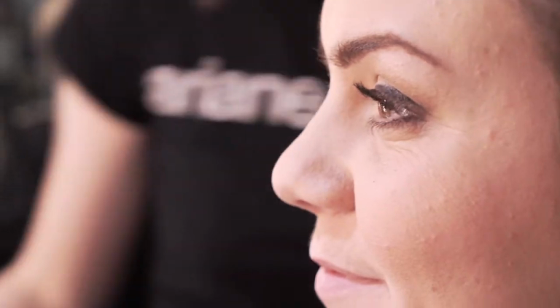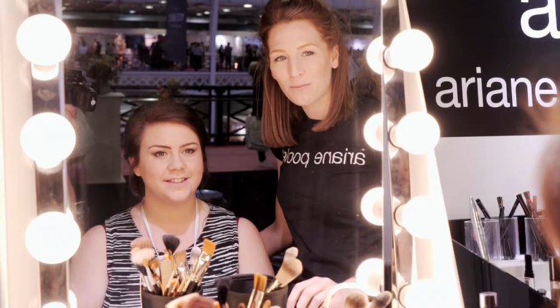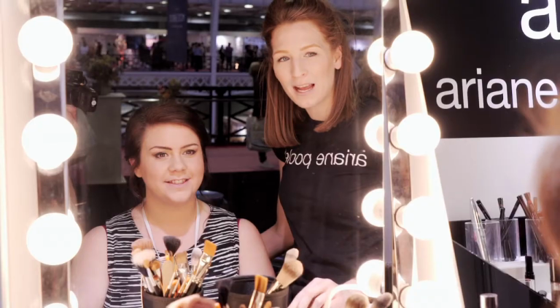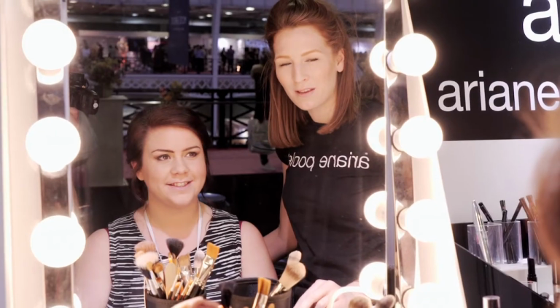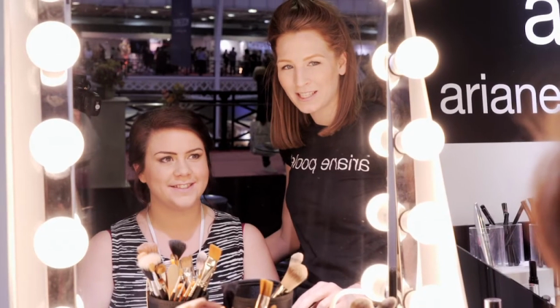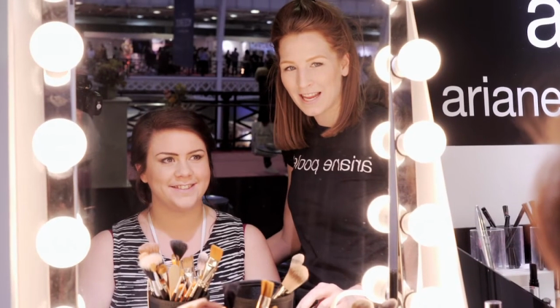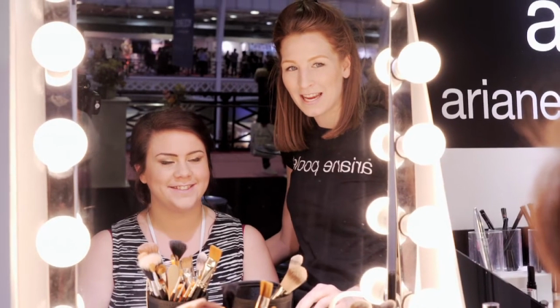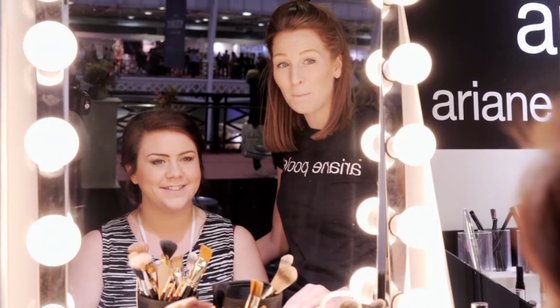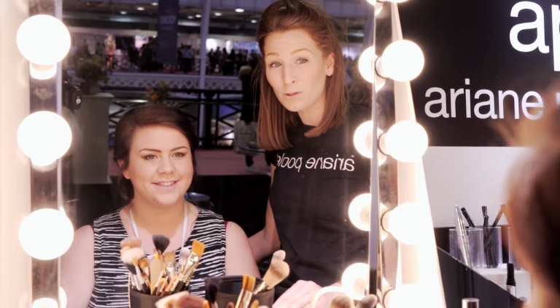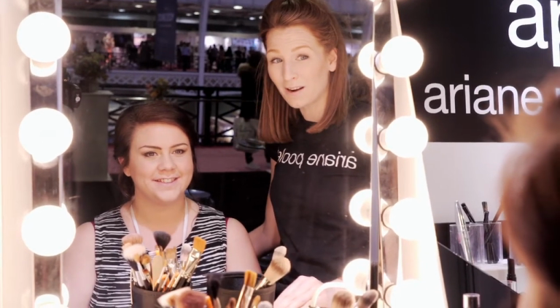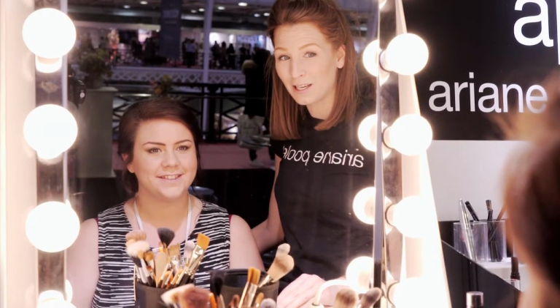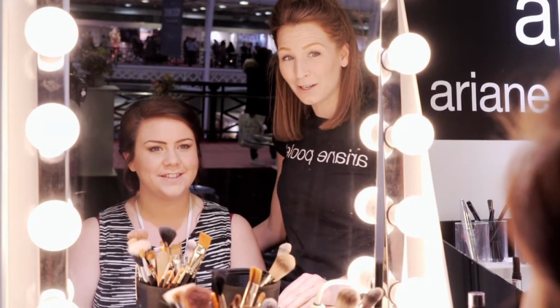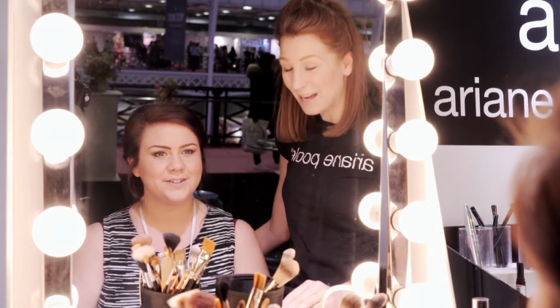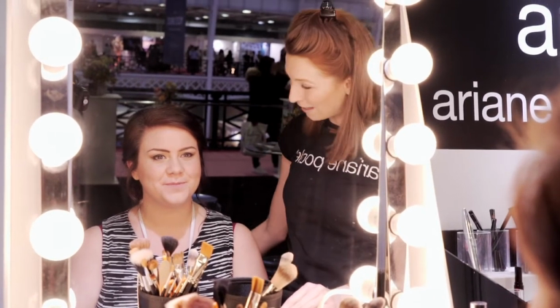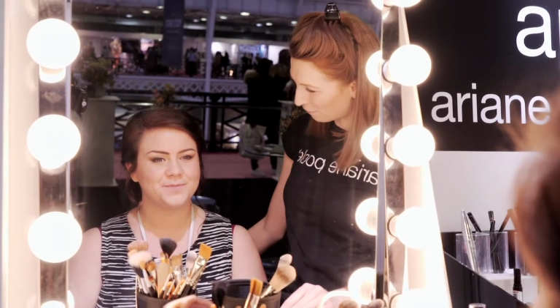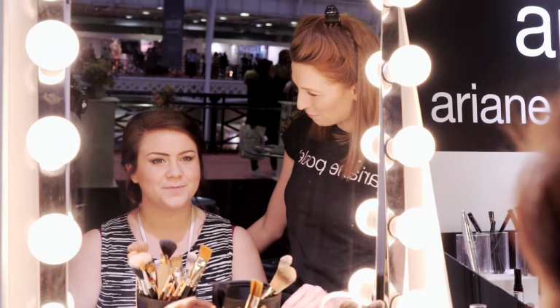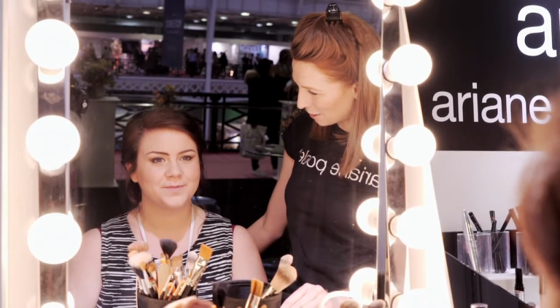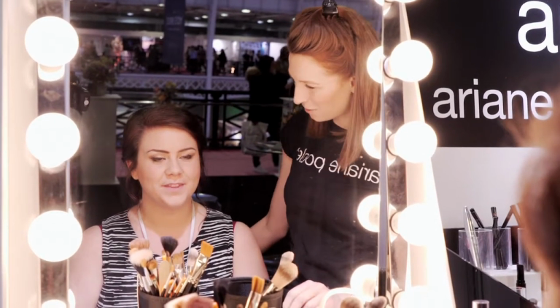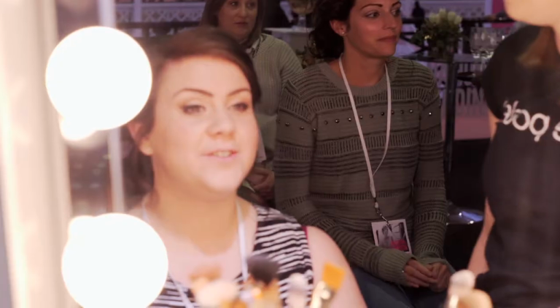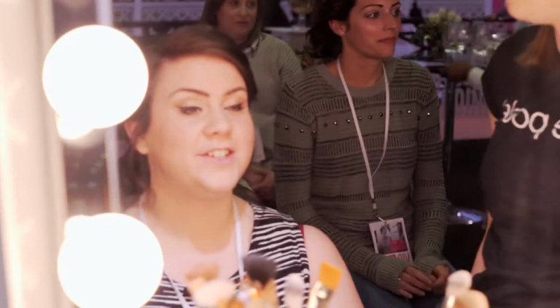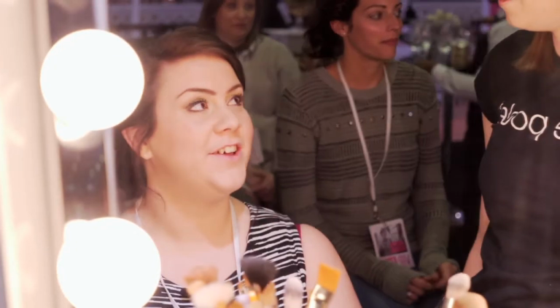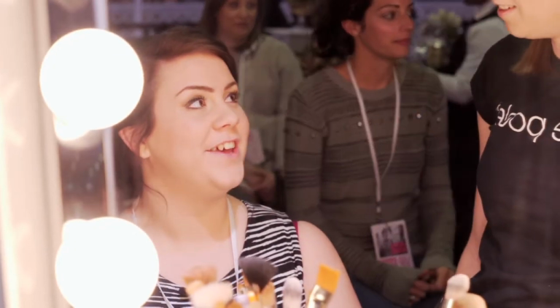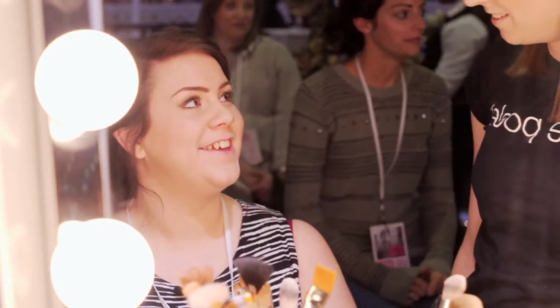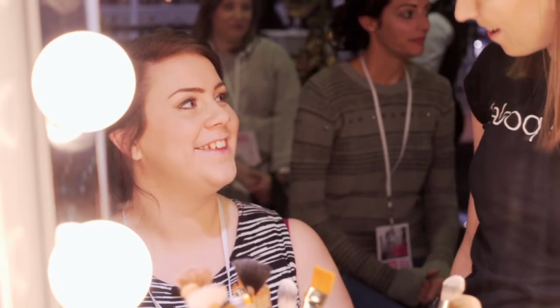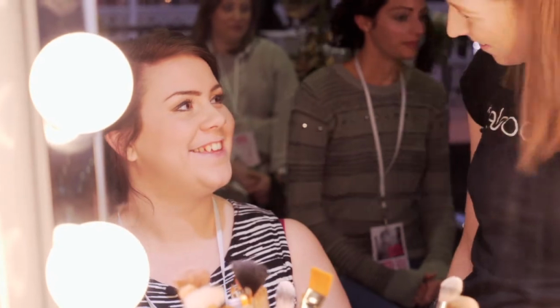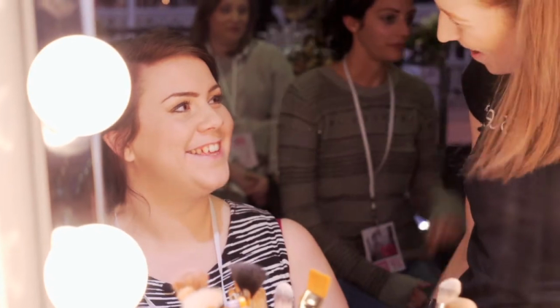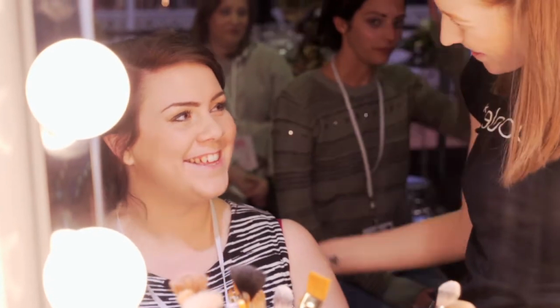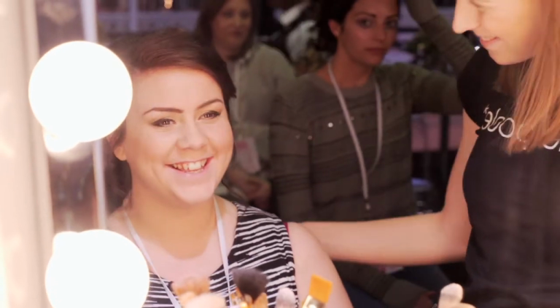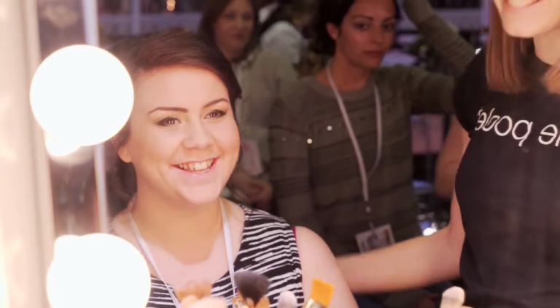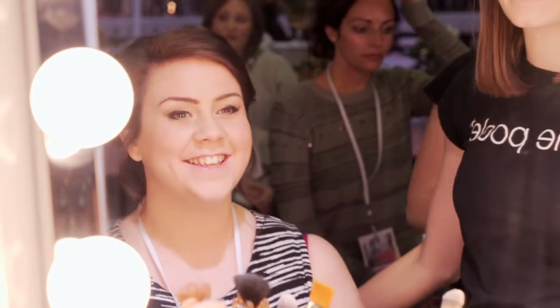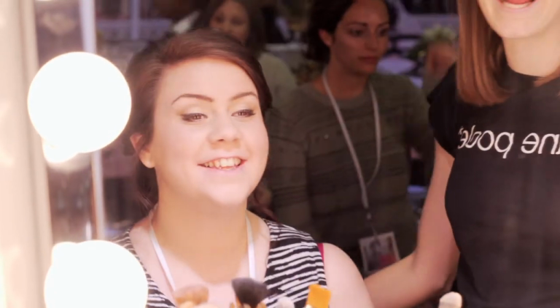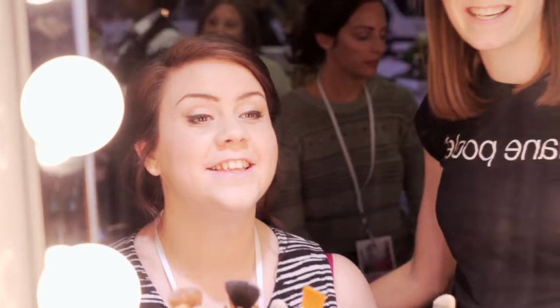We have finished the bolder eye look. How do you feel, Rachel? I actually love it. Oh good, fantastic!